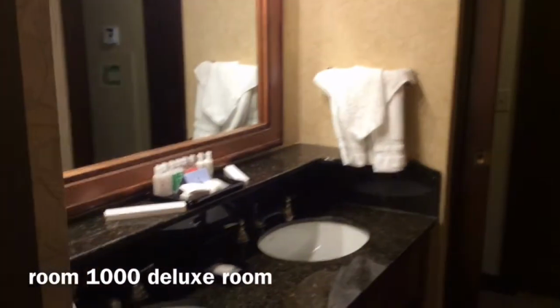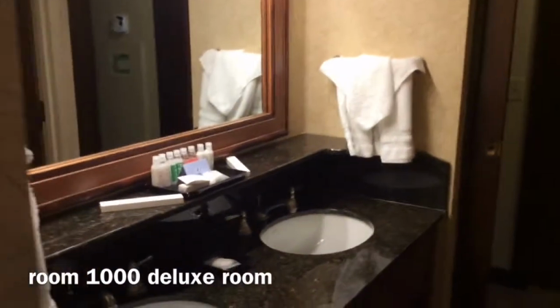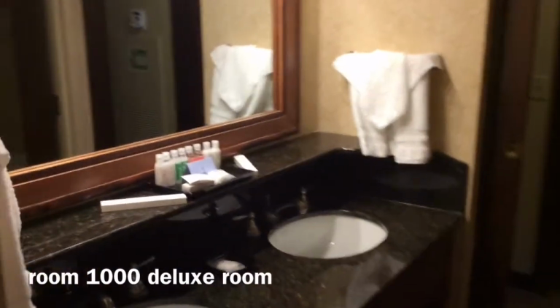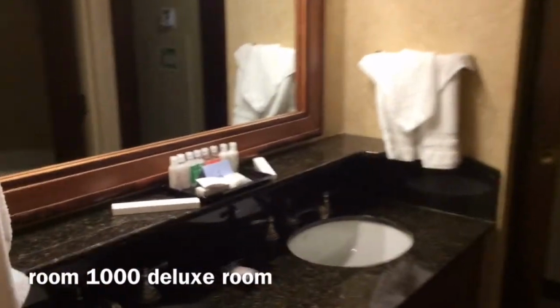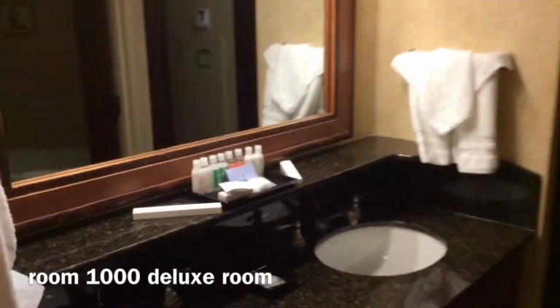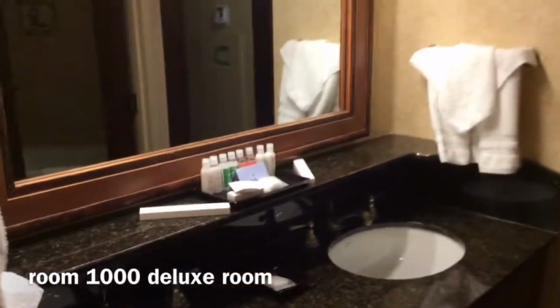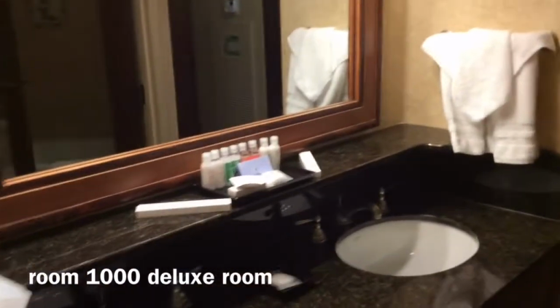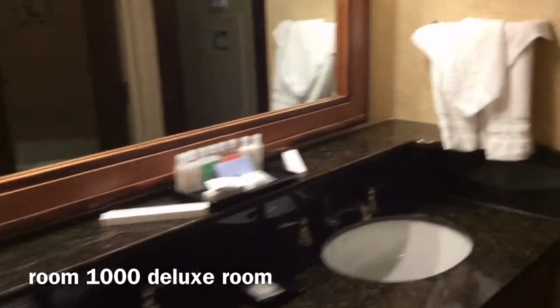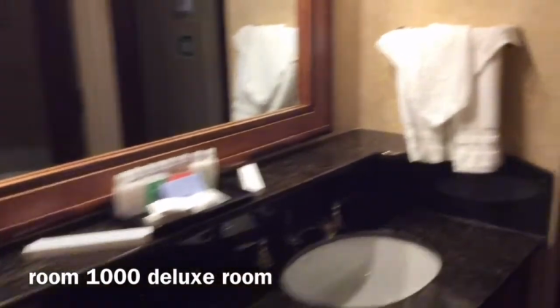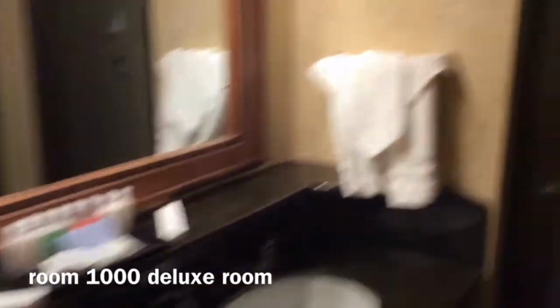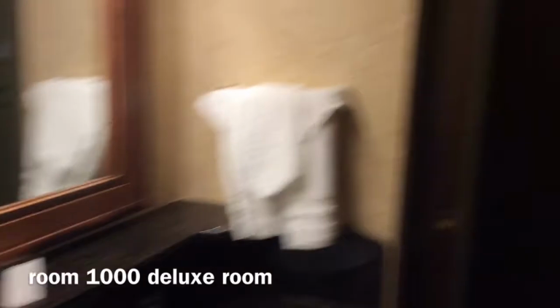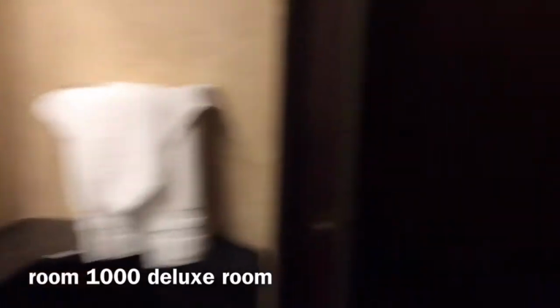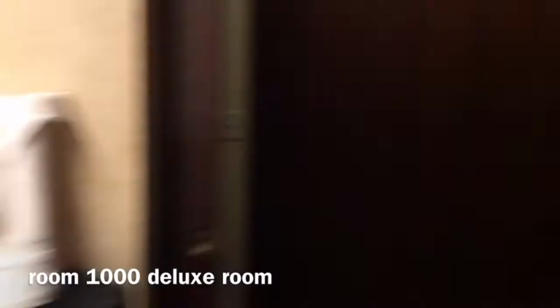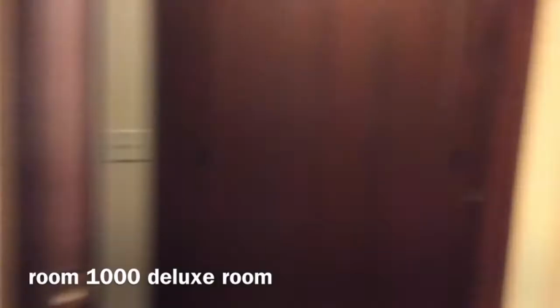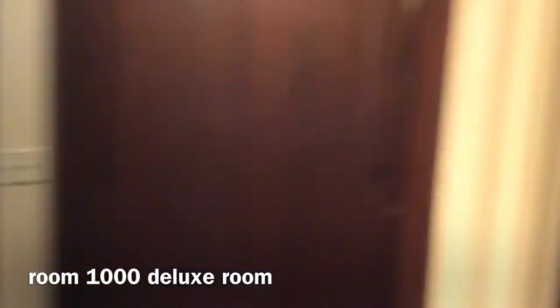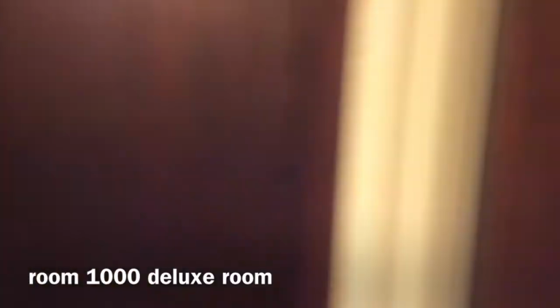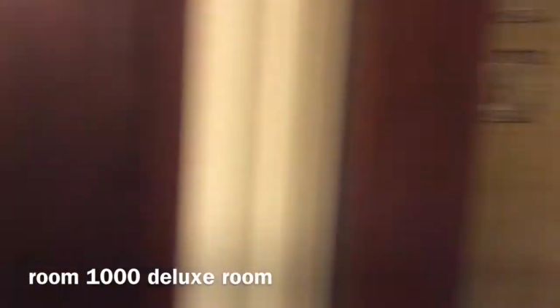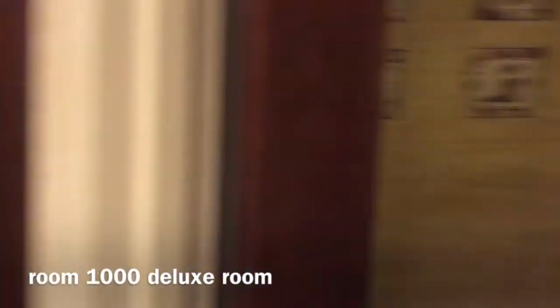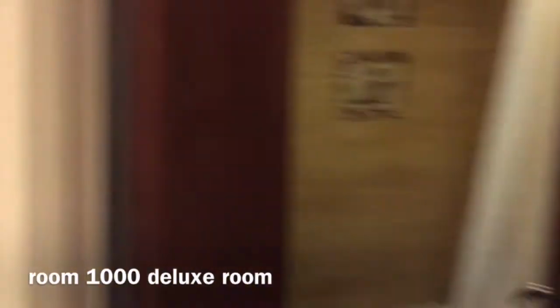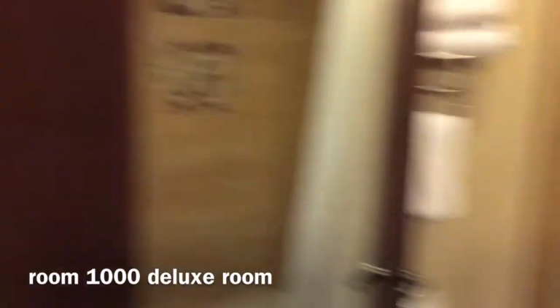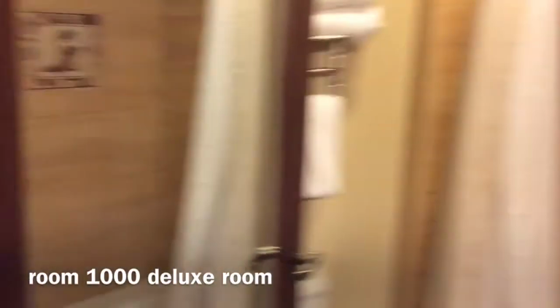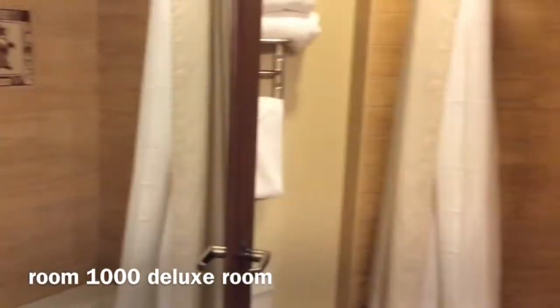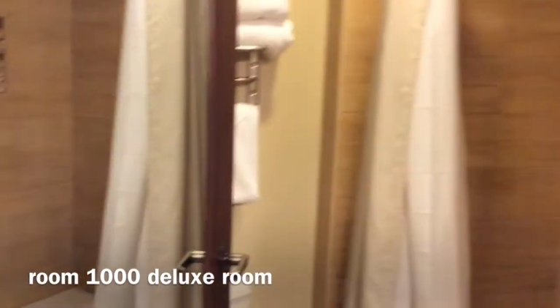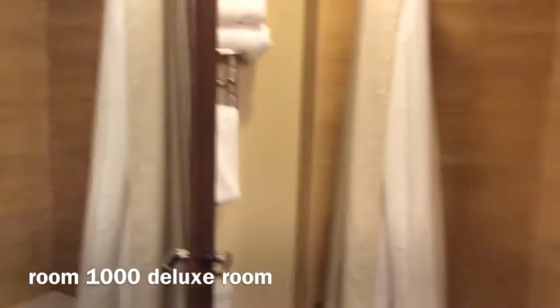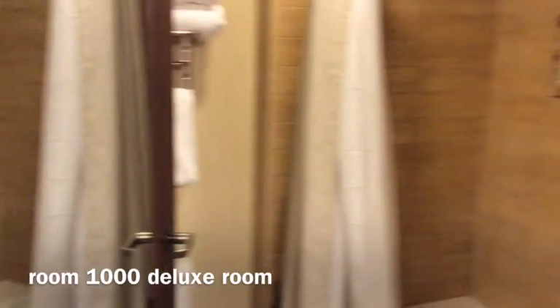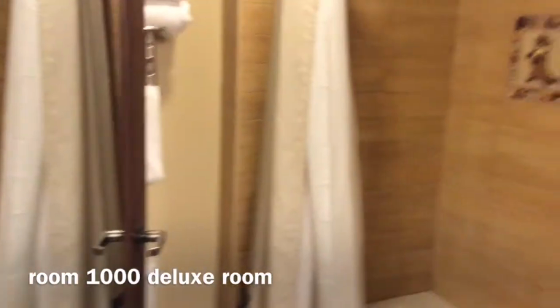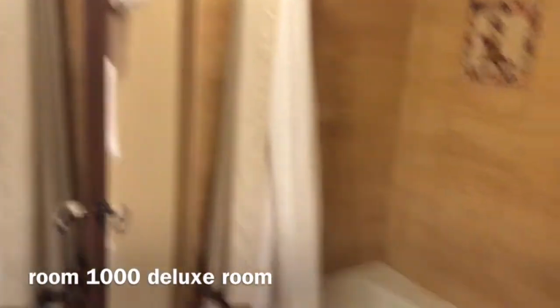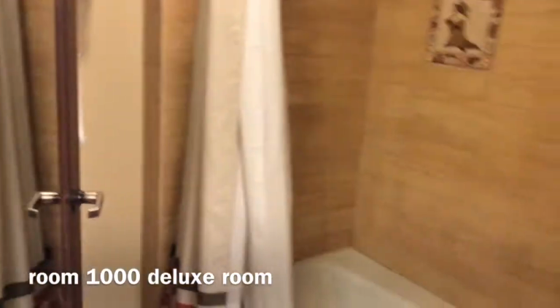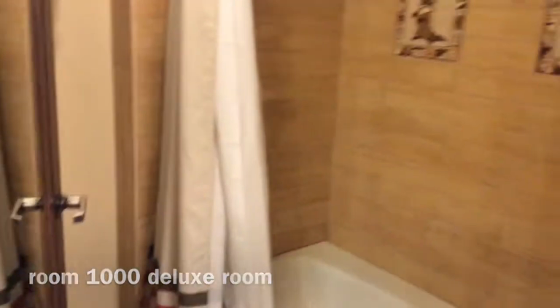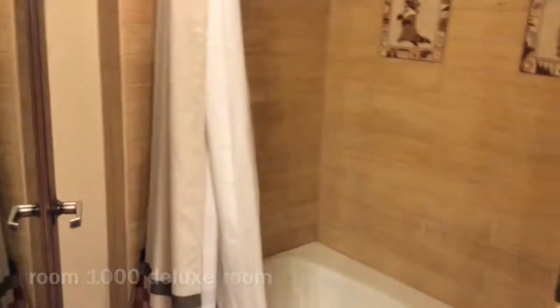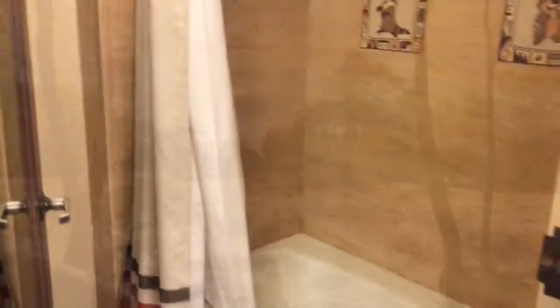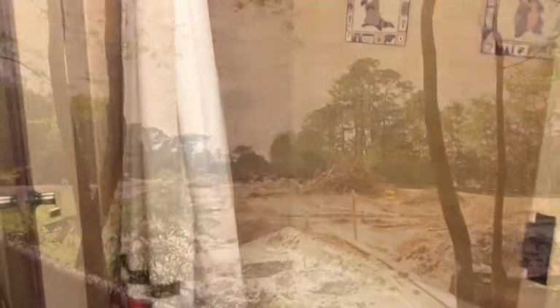And a great shower with super hot water and super great pressure.